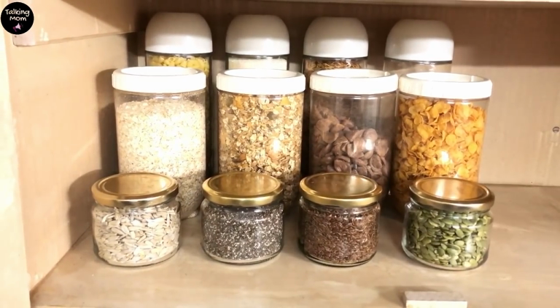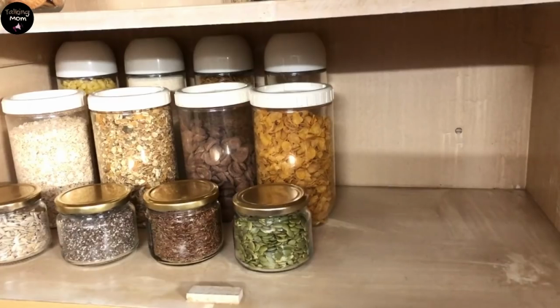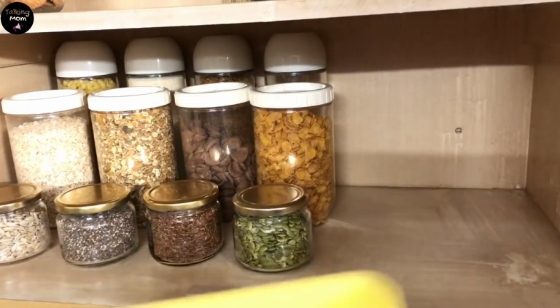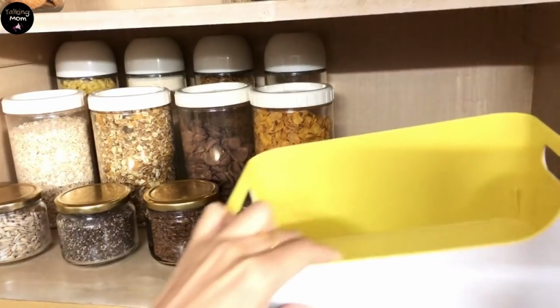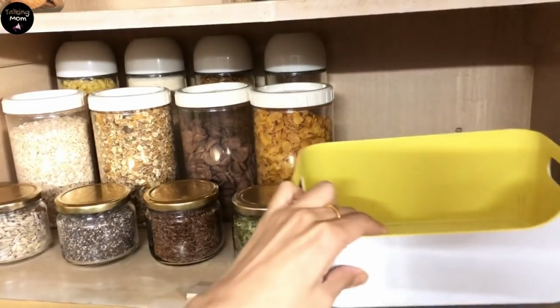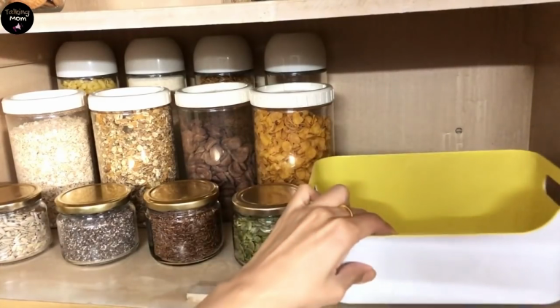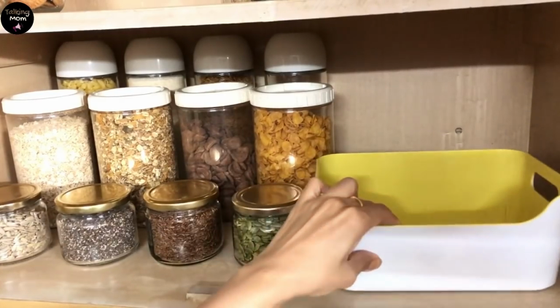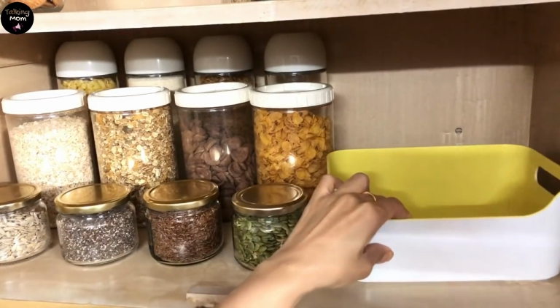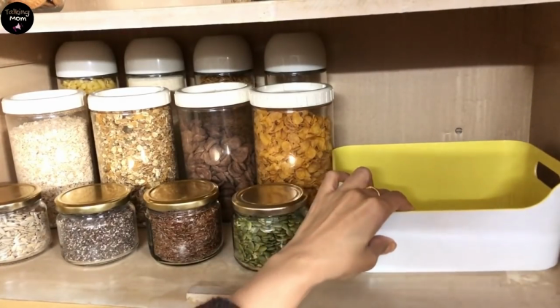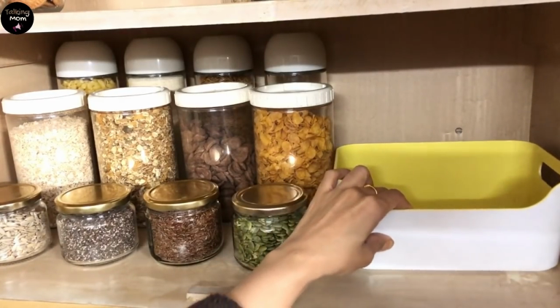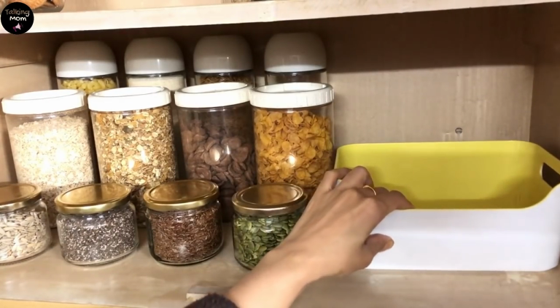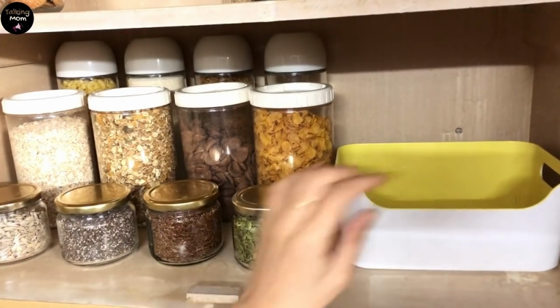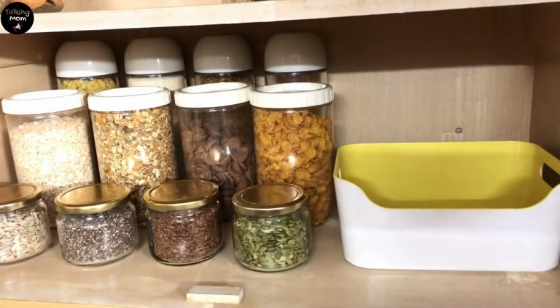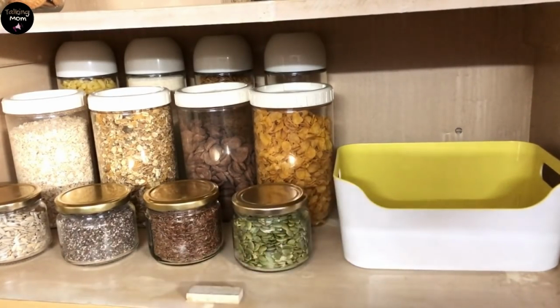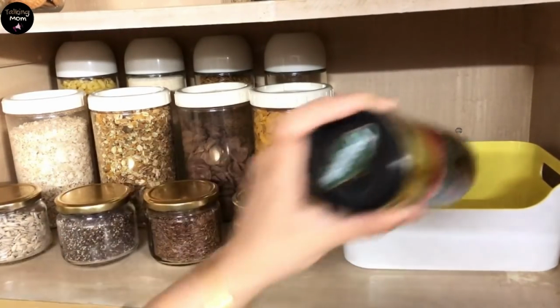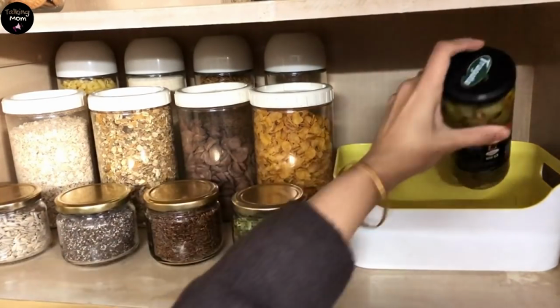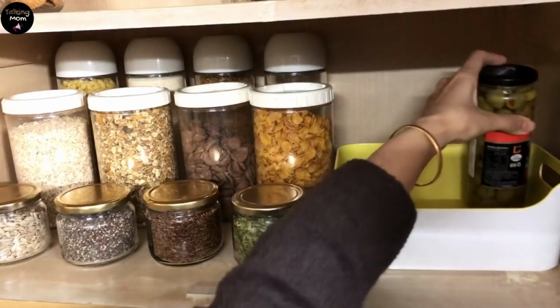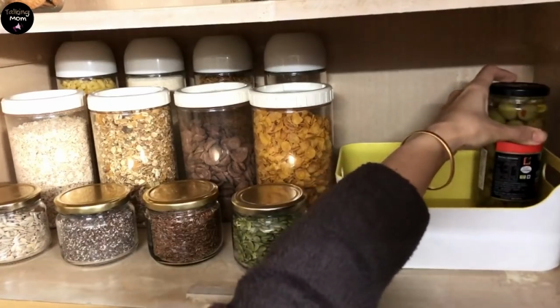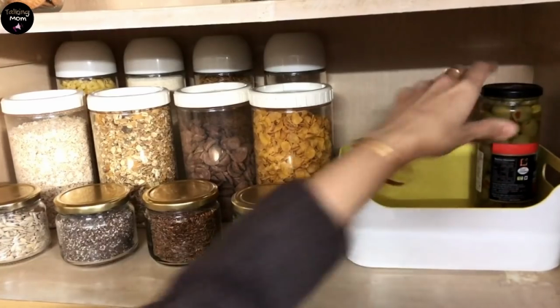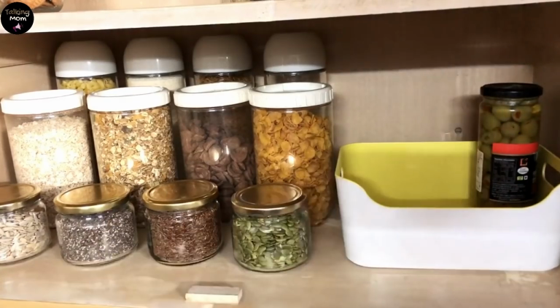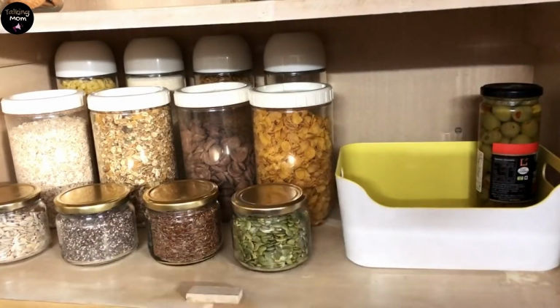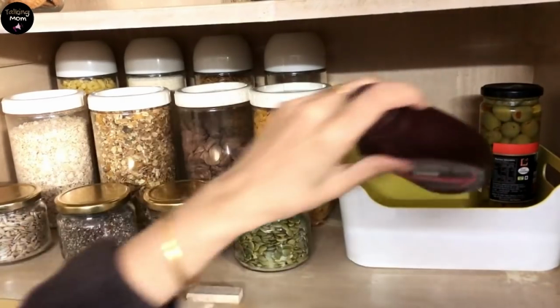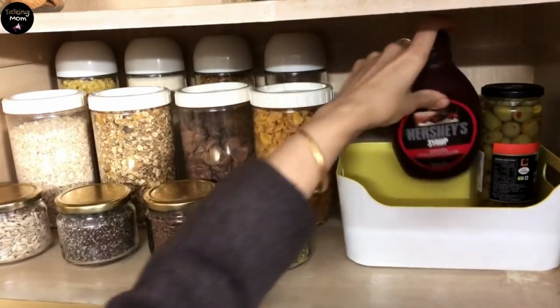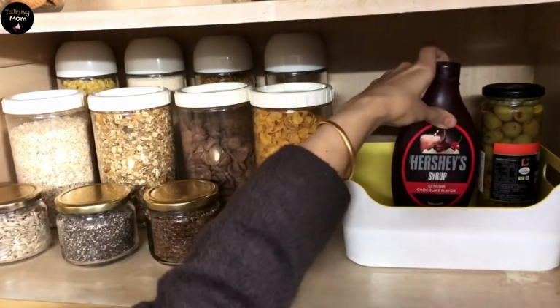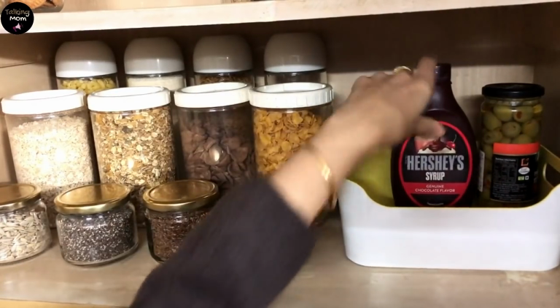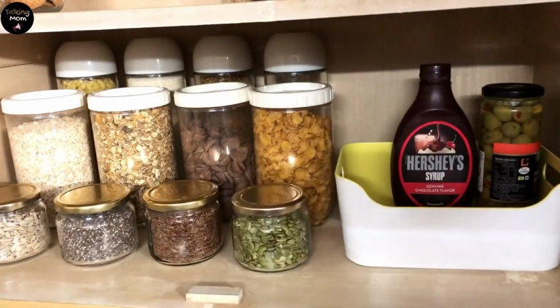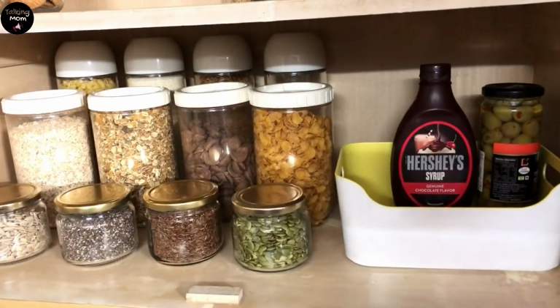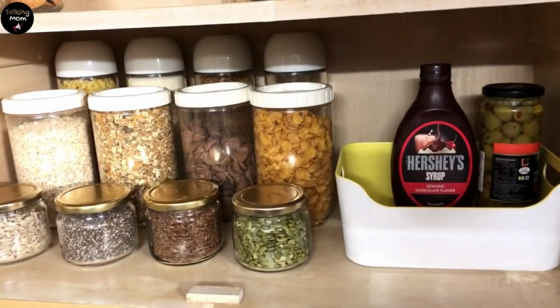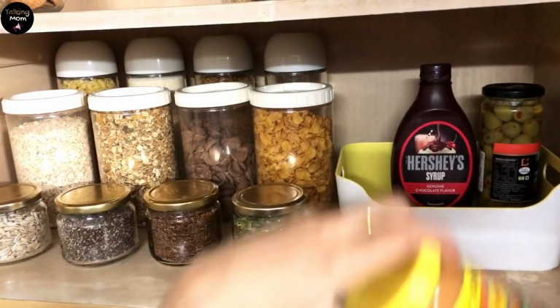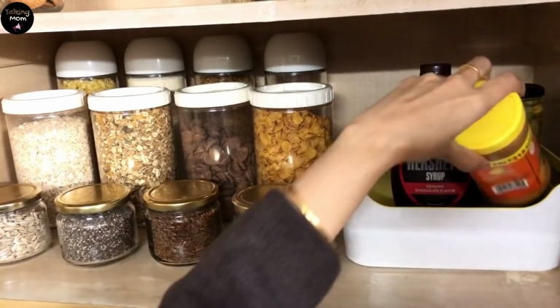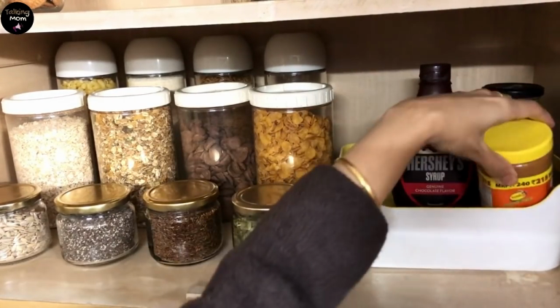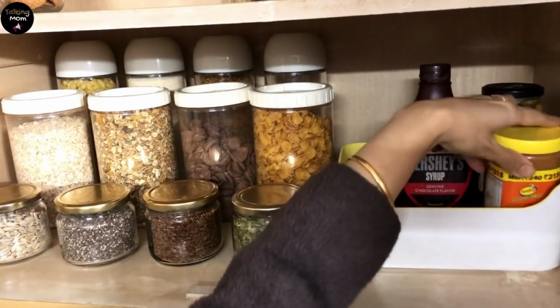For all the spreads and sauces, I used this basket that I already had from IKEA.